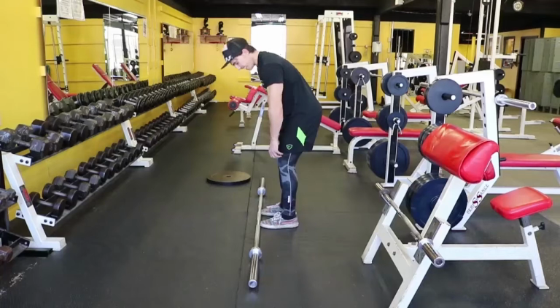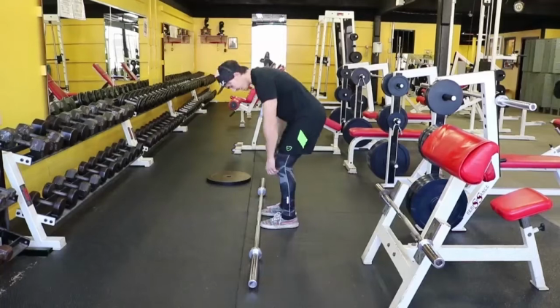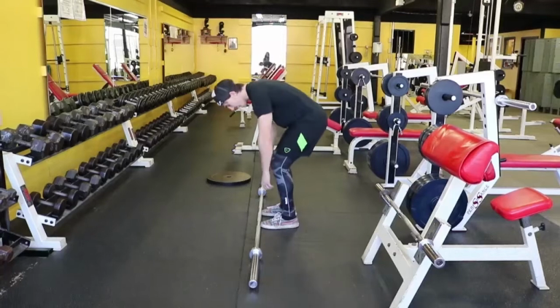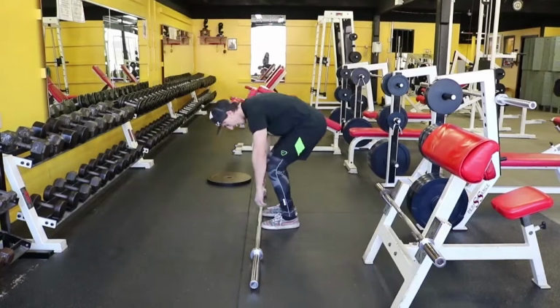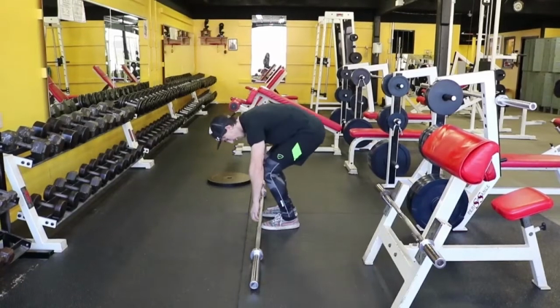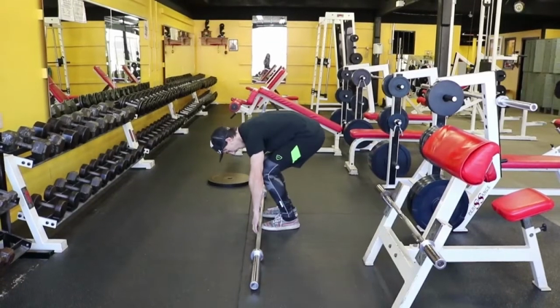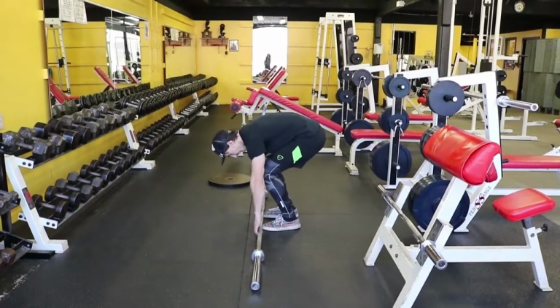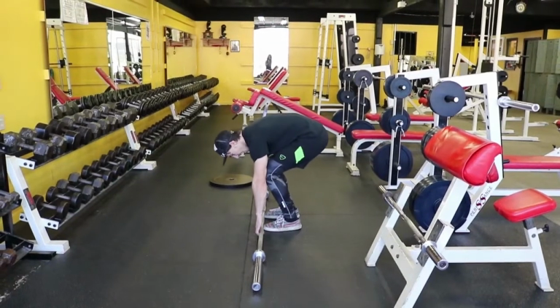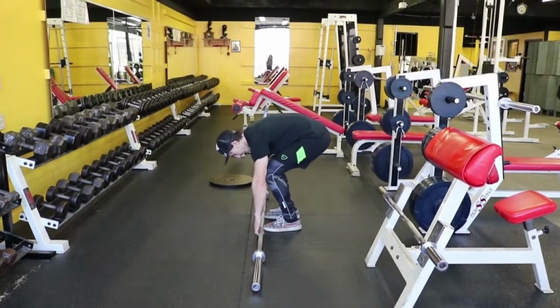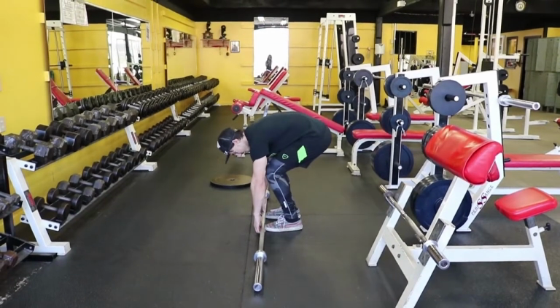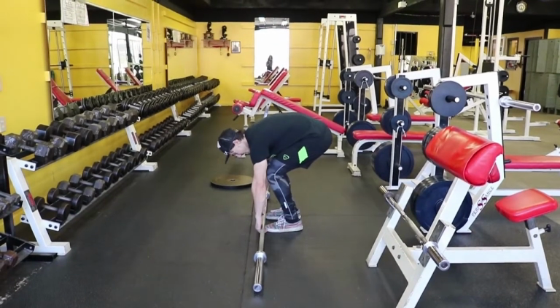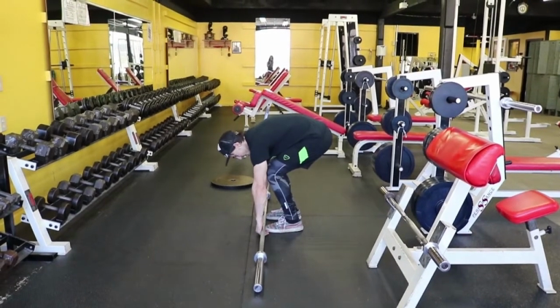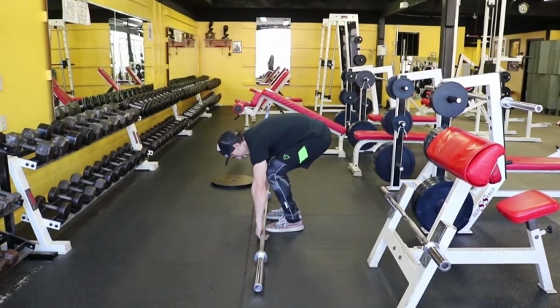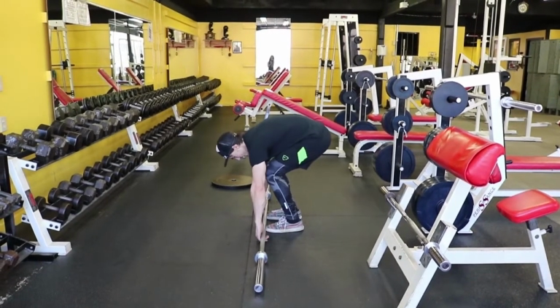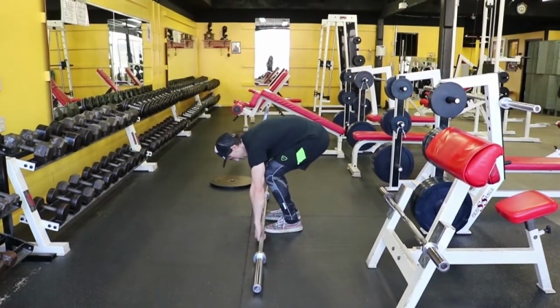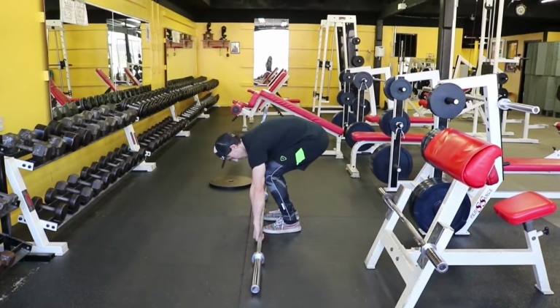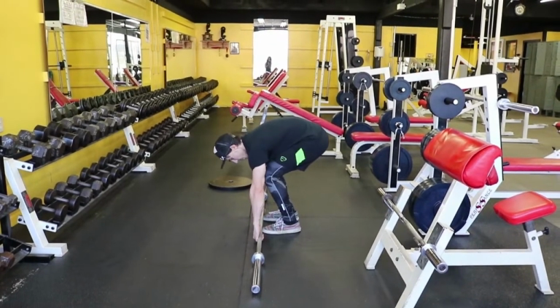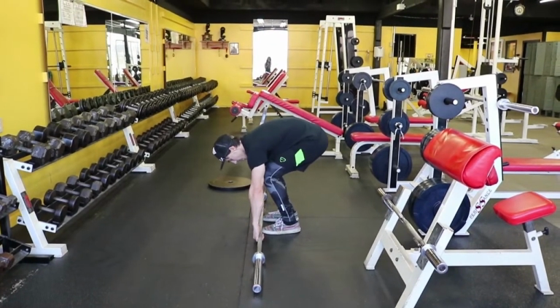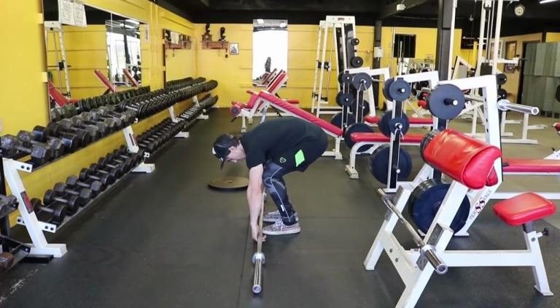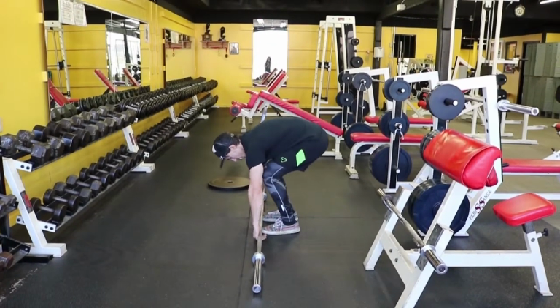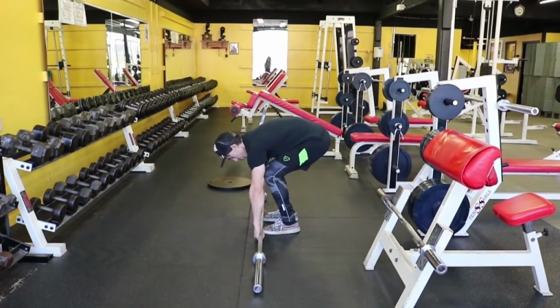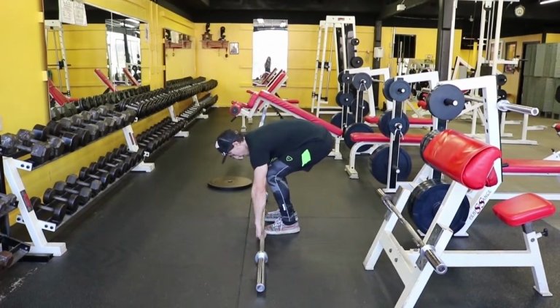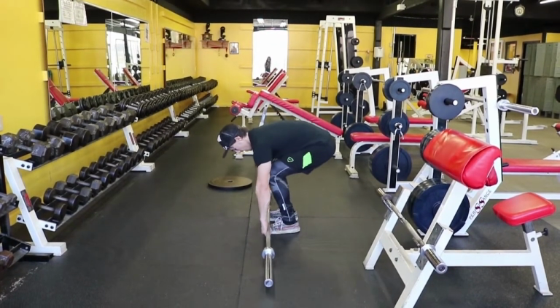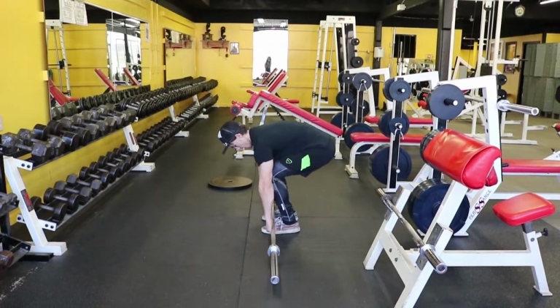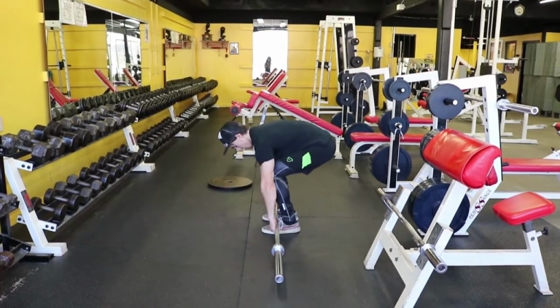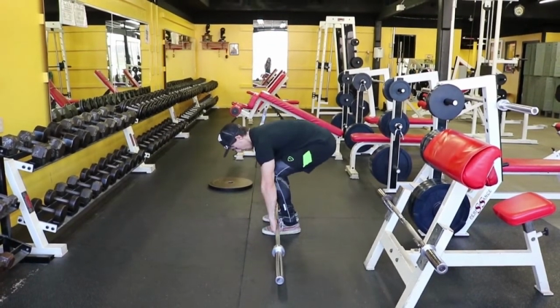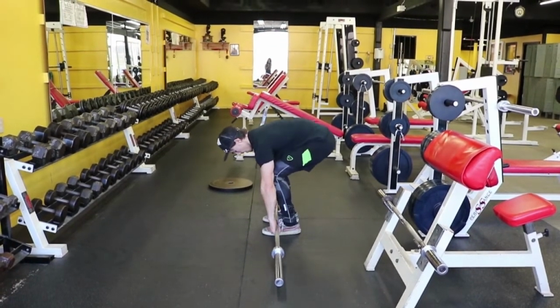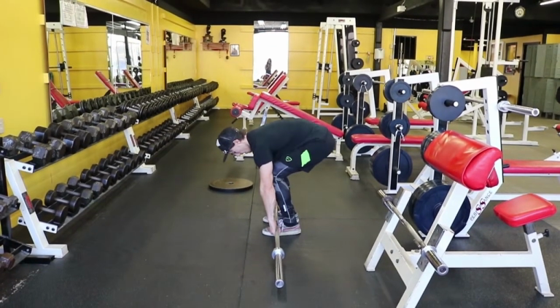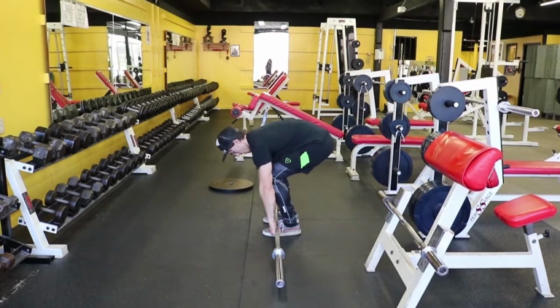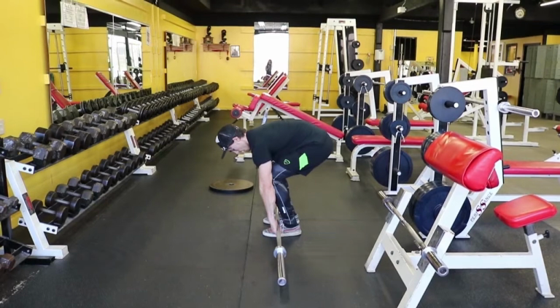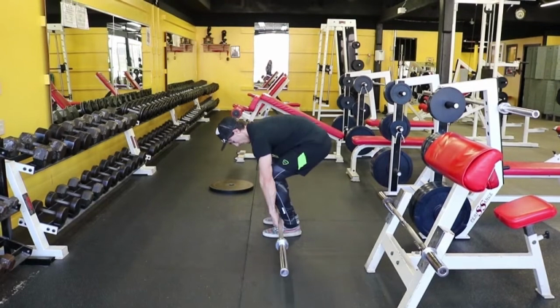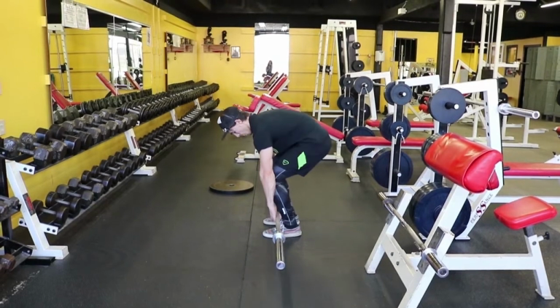All right guys, we're back at the train yard. Today's video: how to properly deadlift.